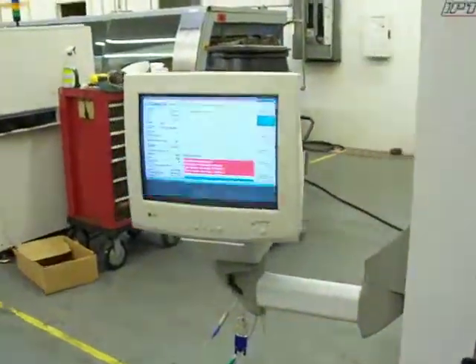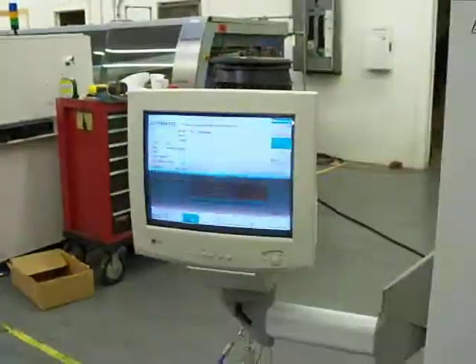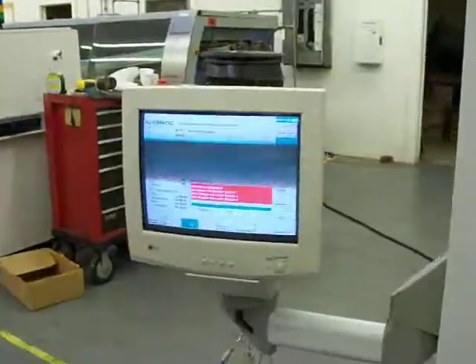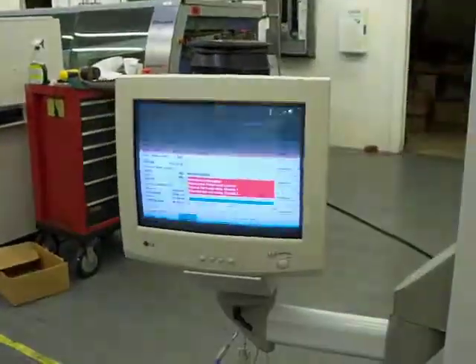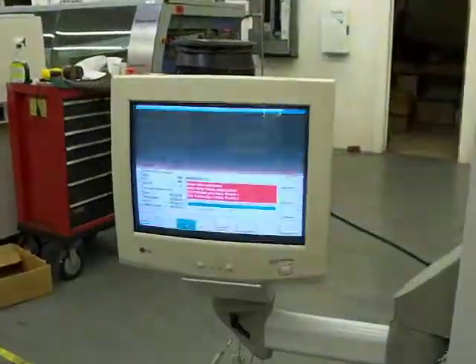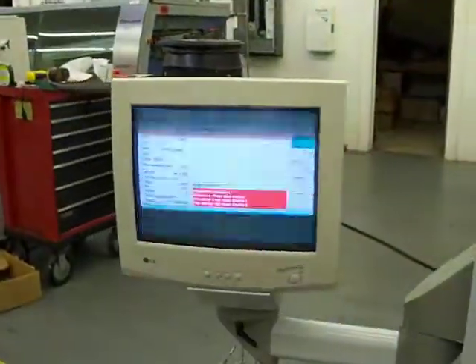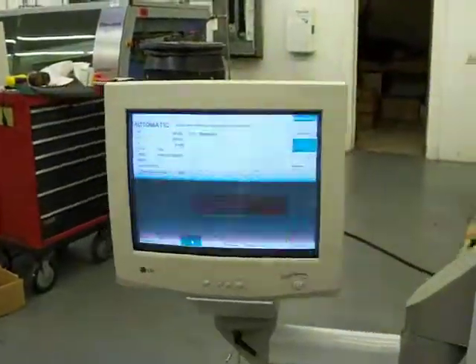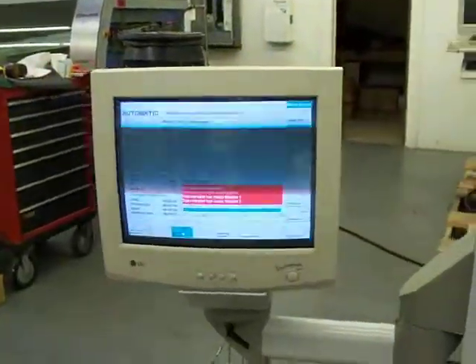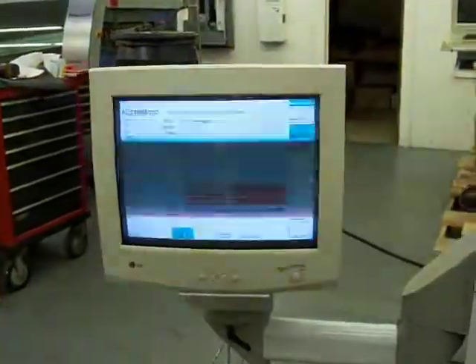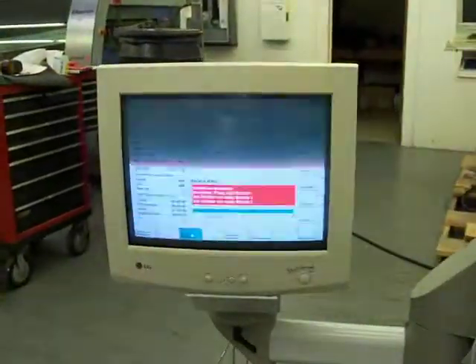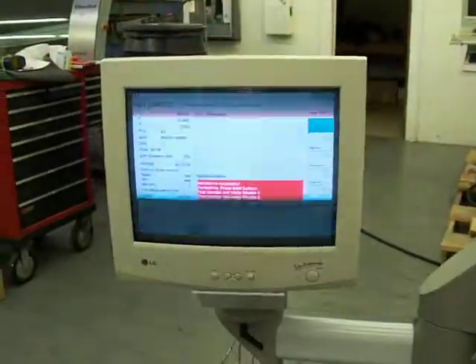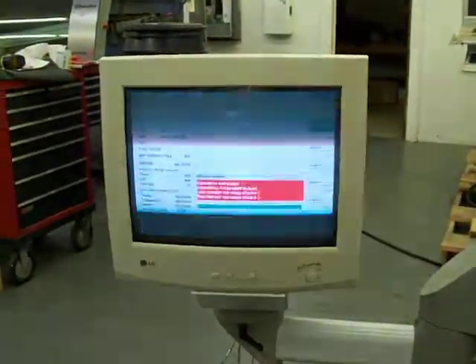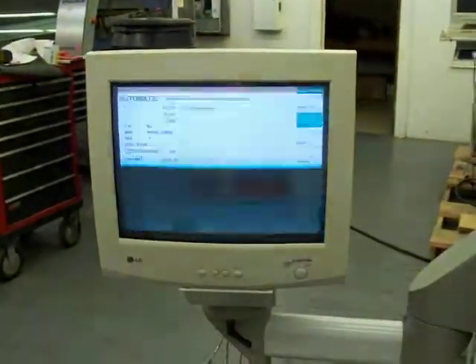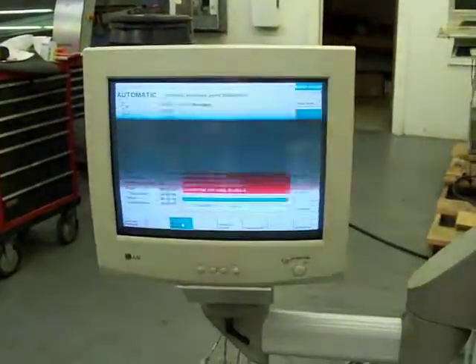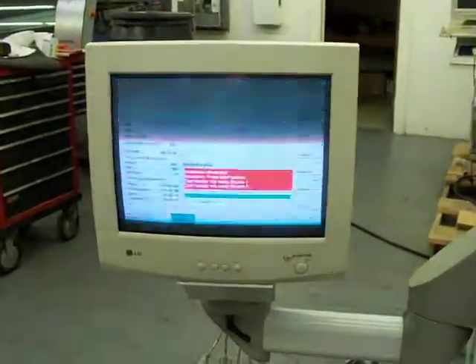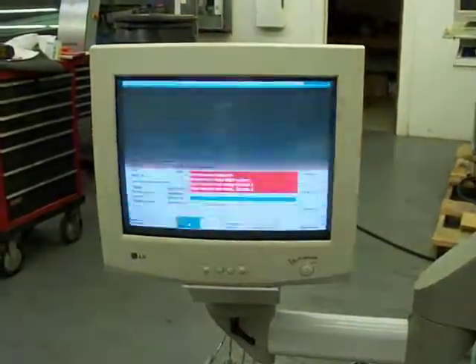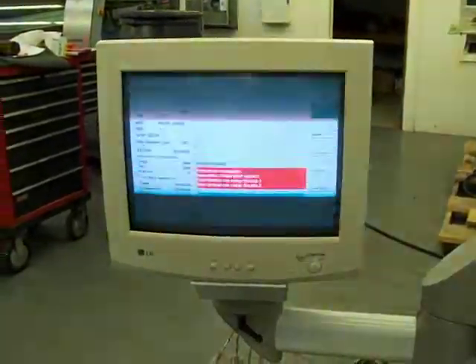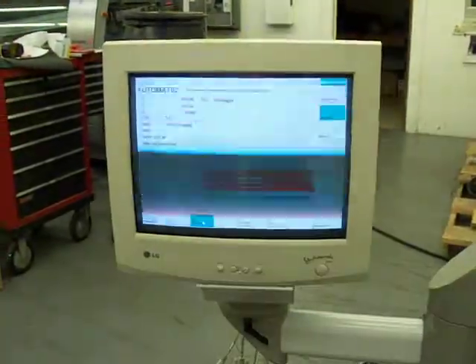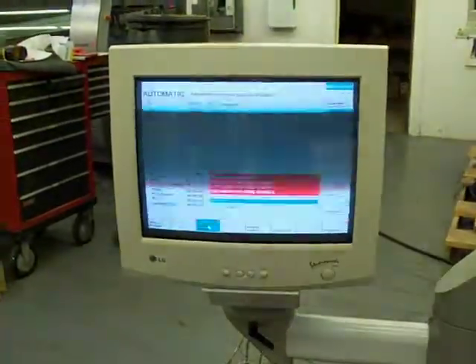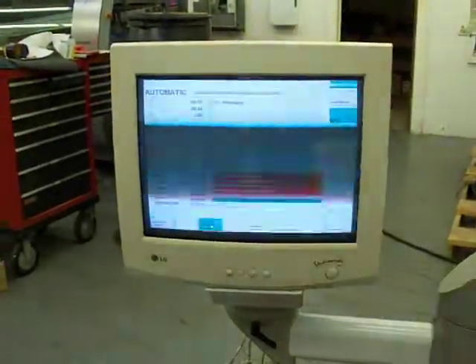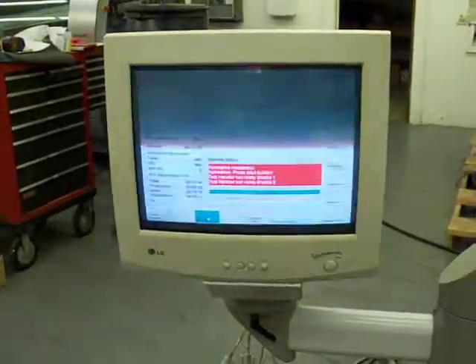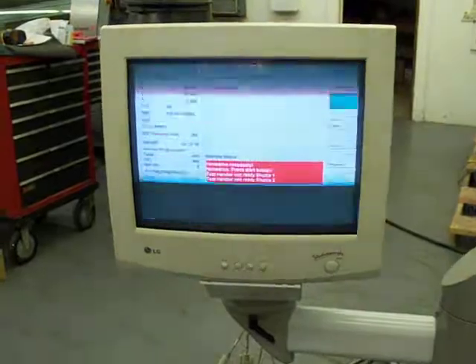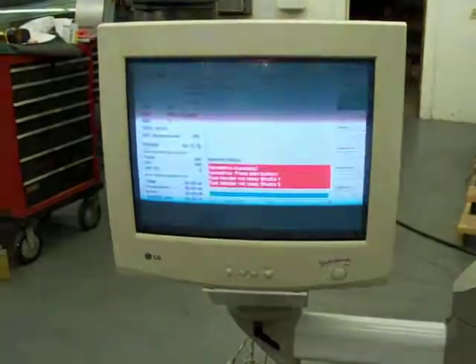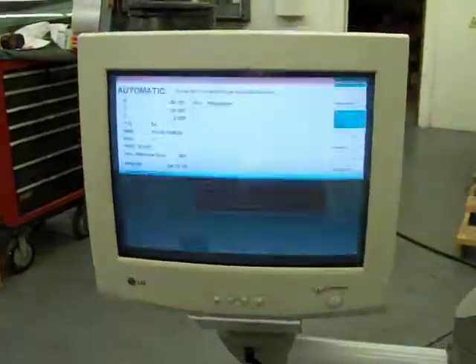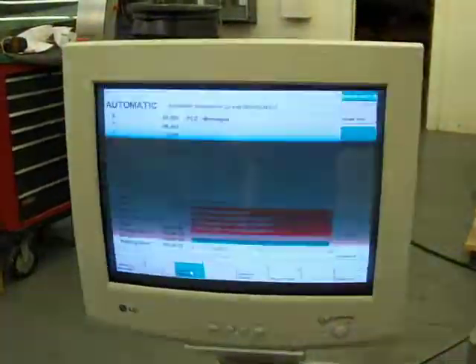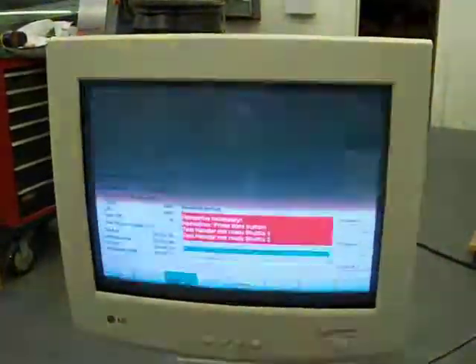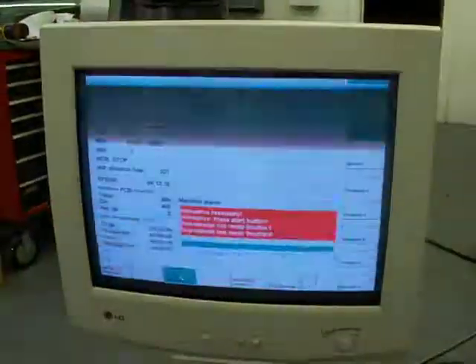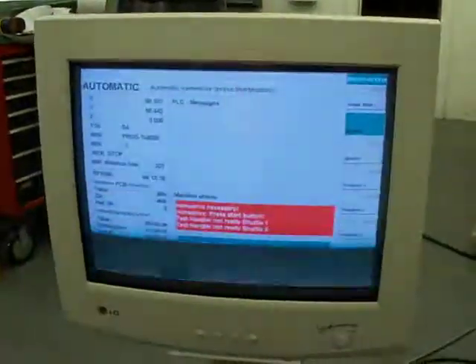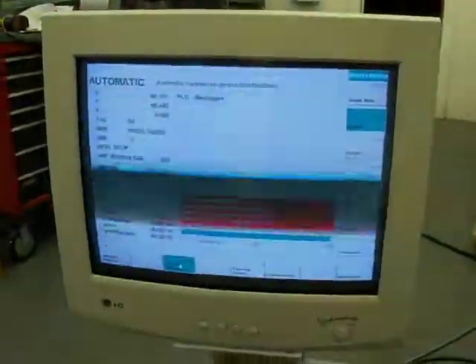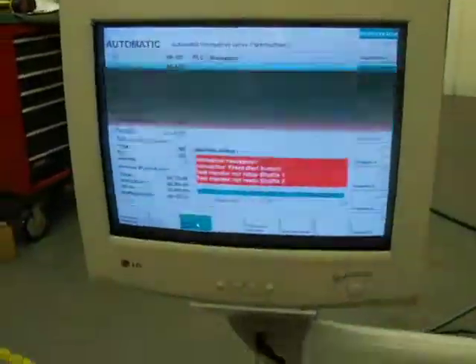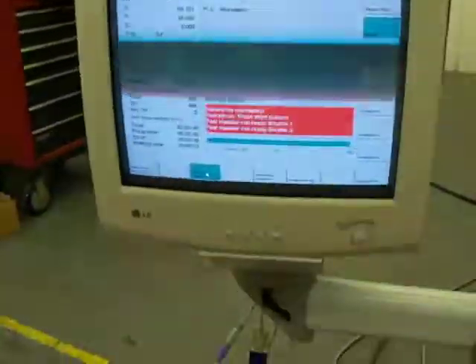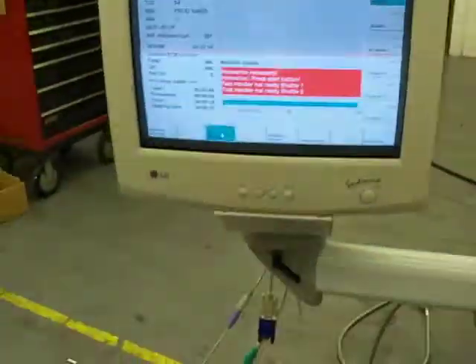The screen here appears to be flickering, but that's not actually occurring — it just happens to look that way on video.